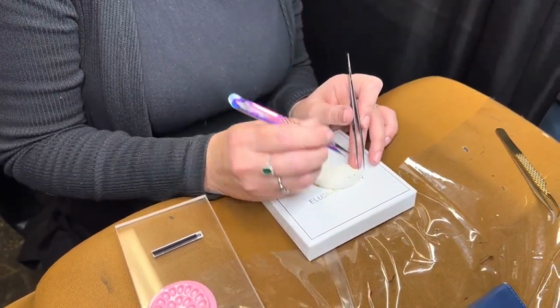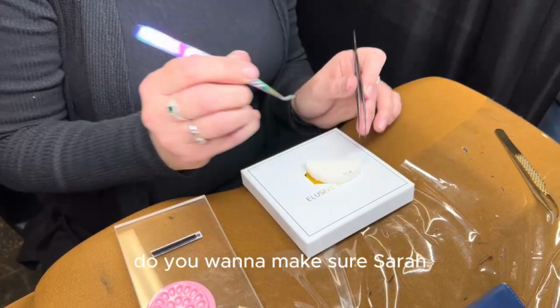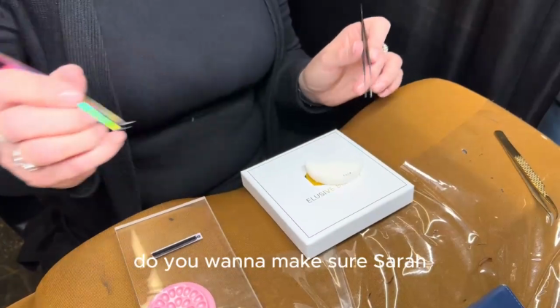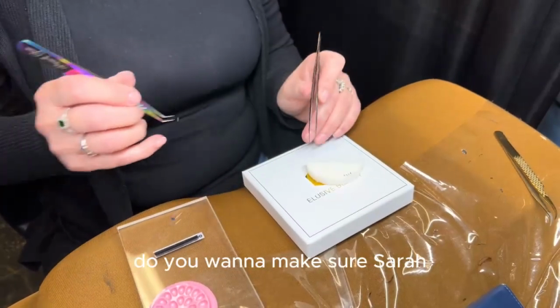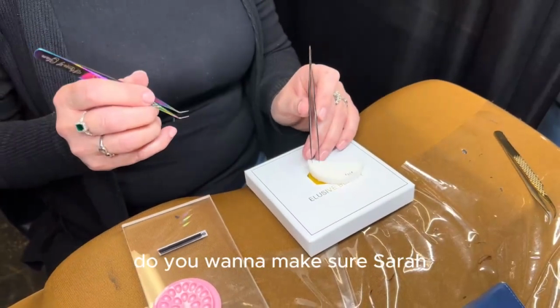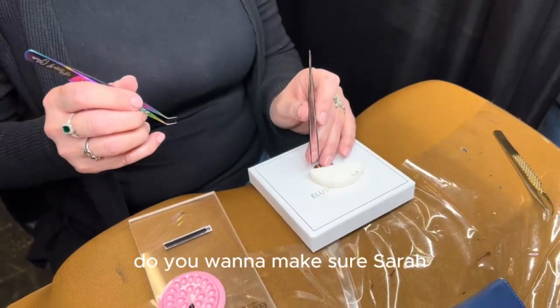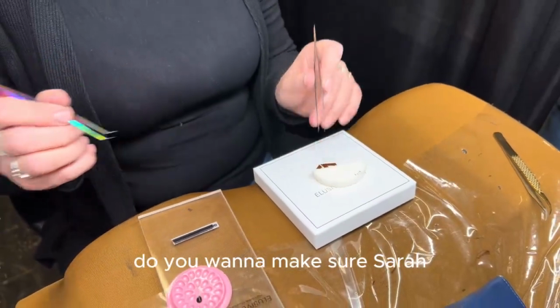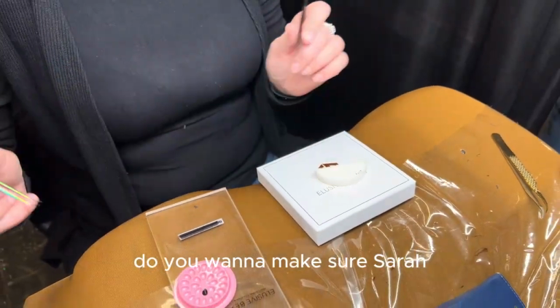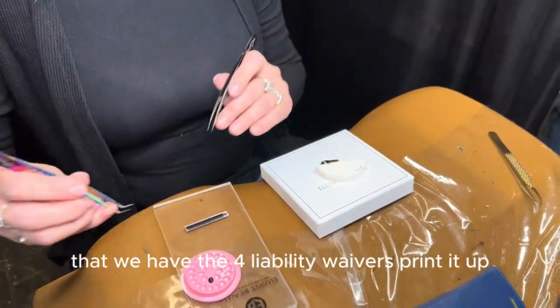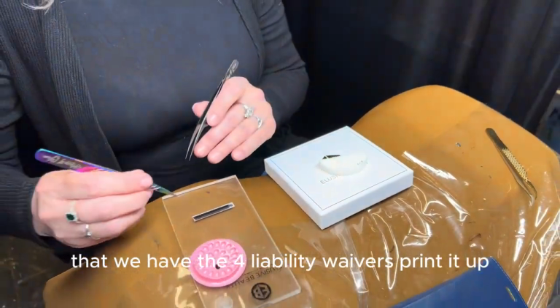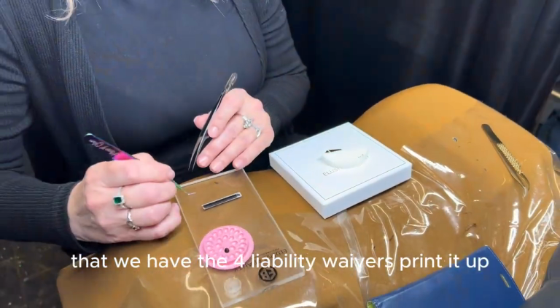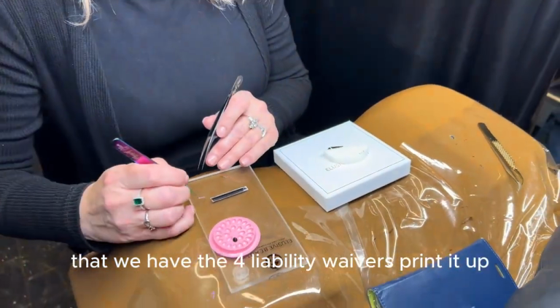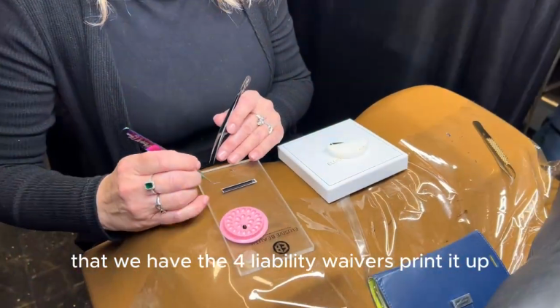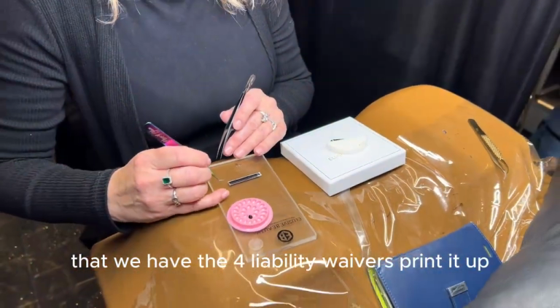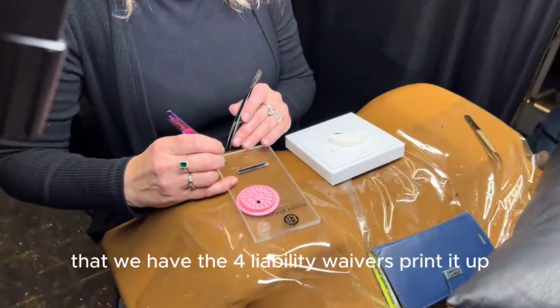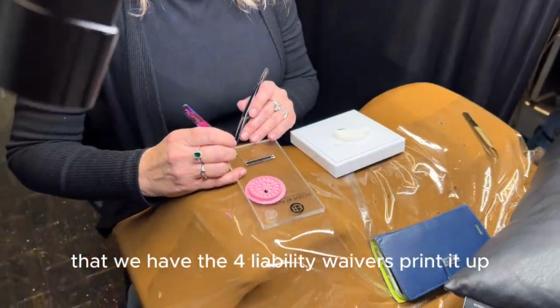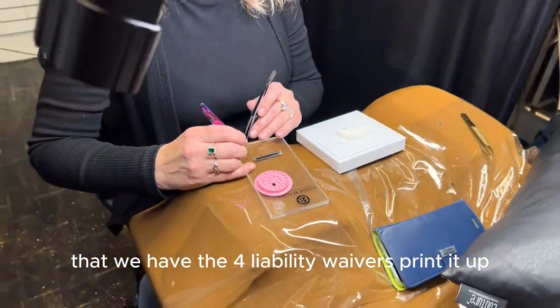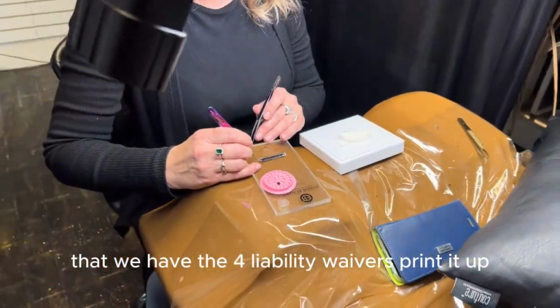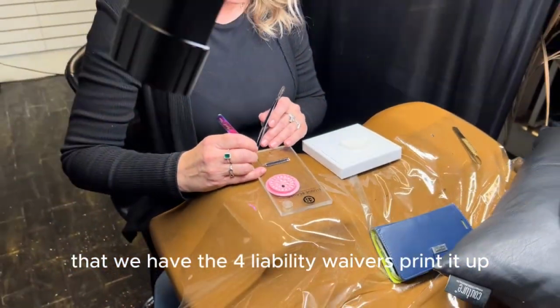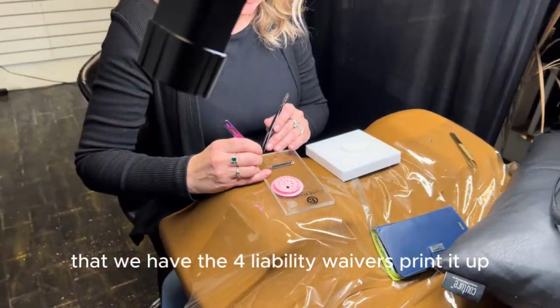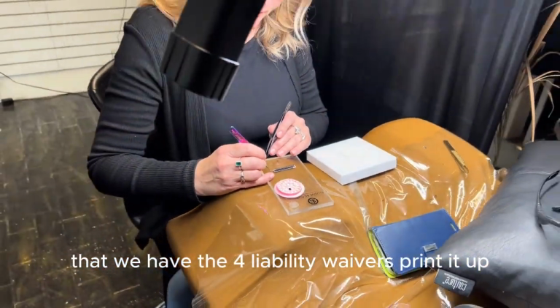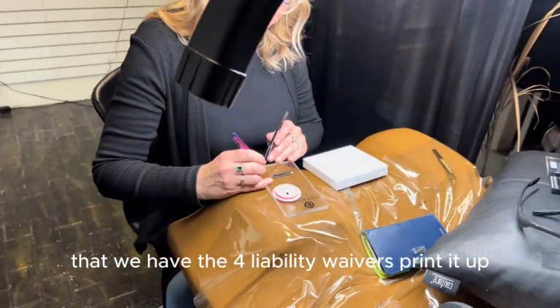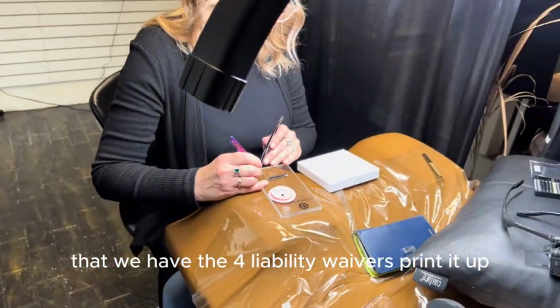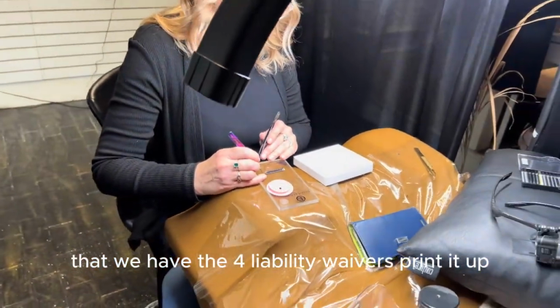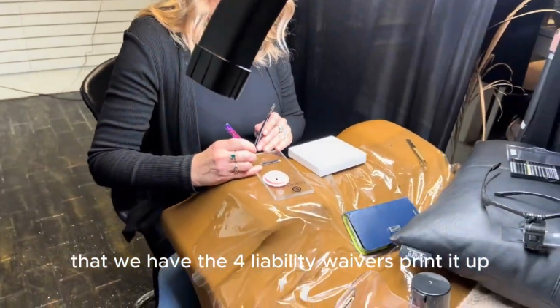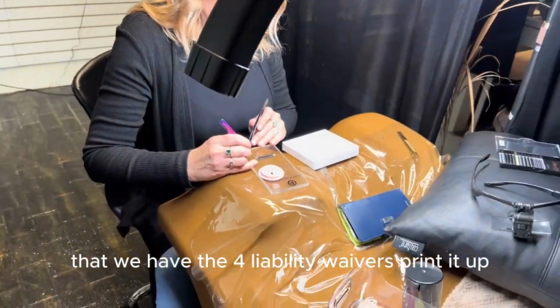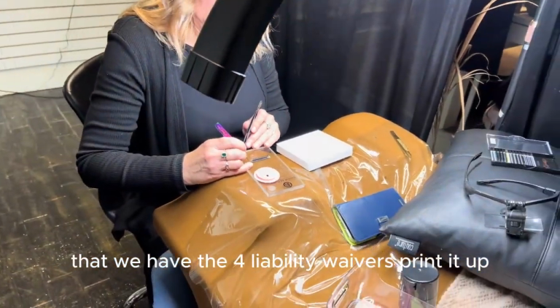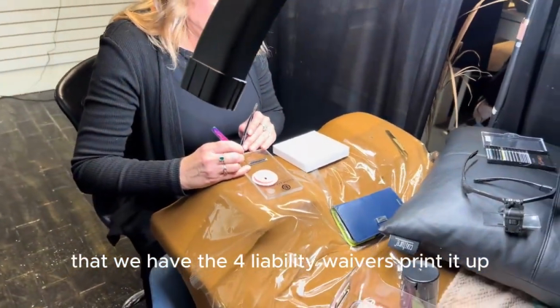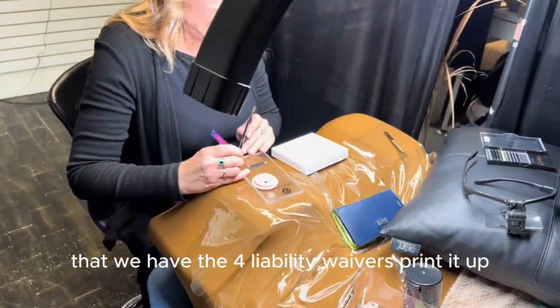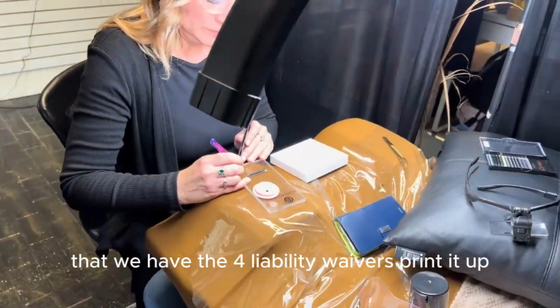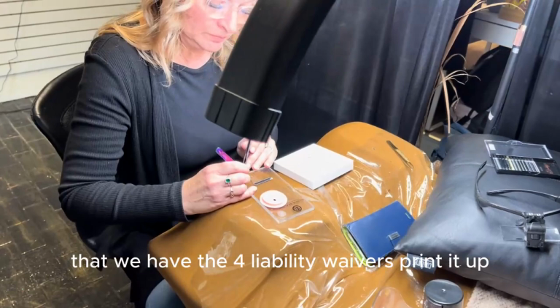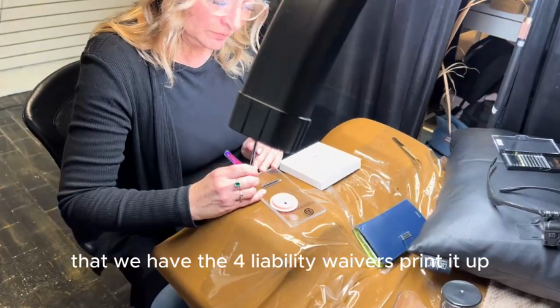You want to make sure, Sarah, that we have the four liability waivers. Turn it off.